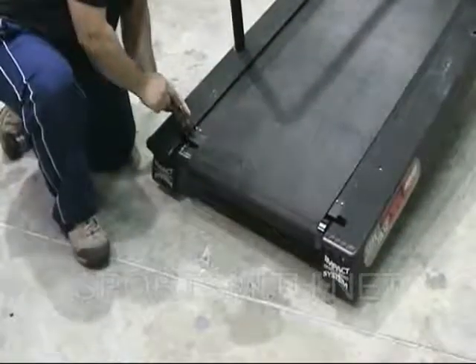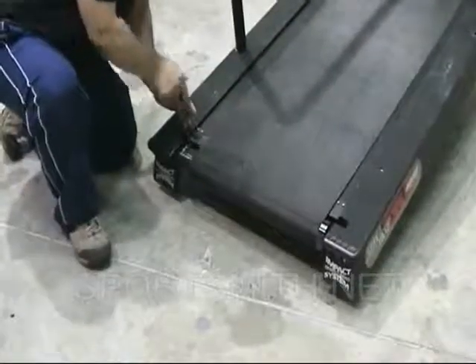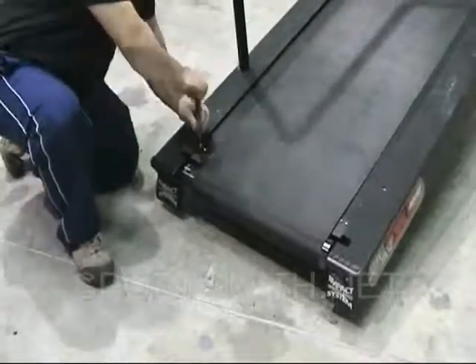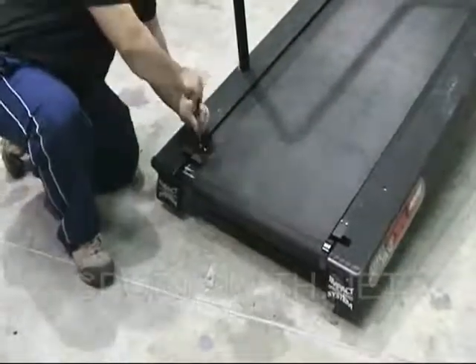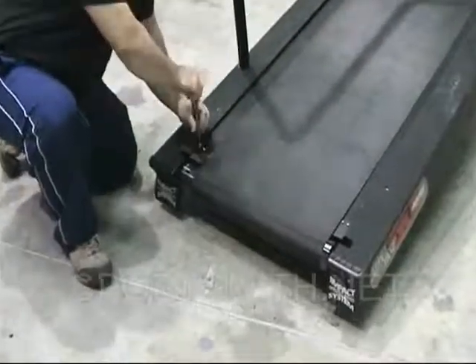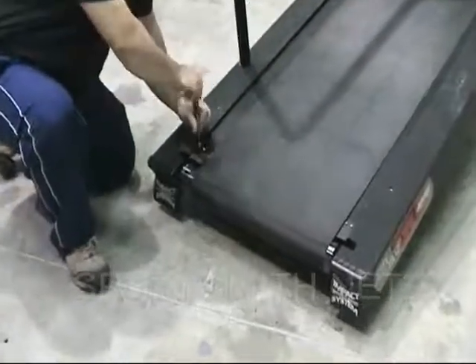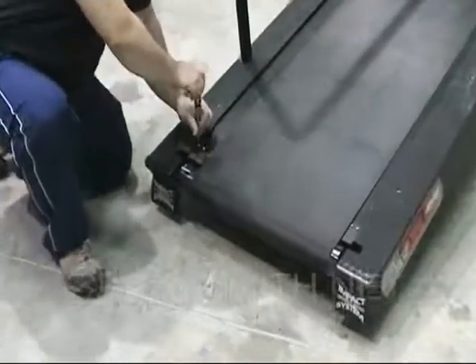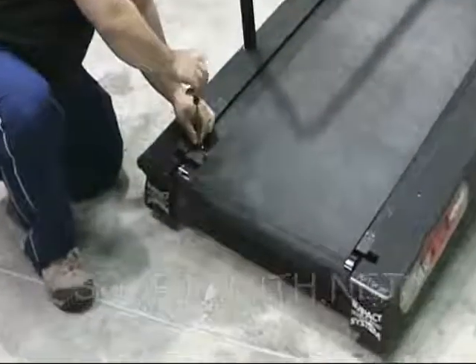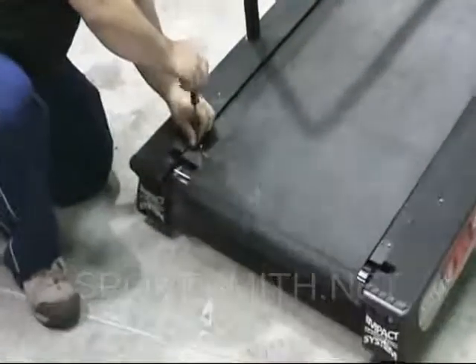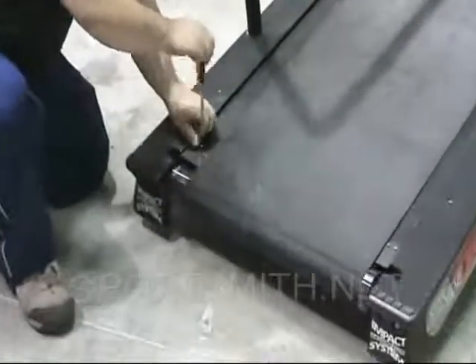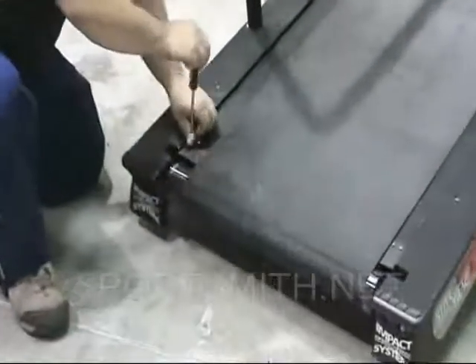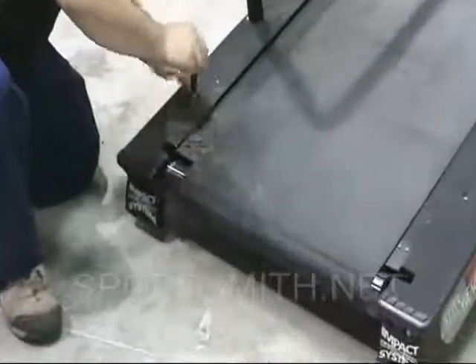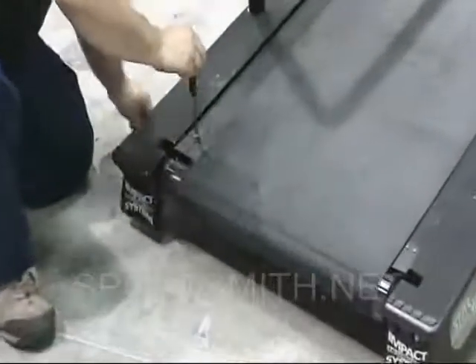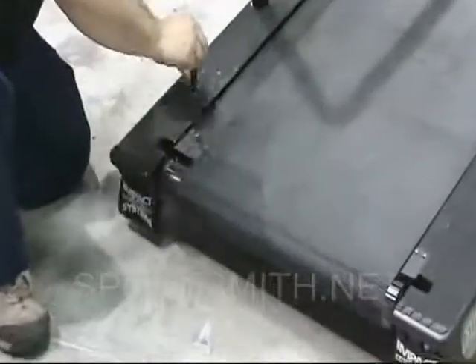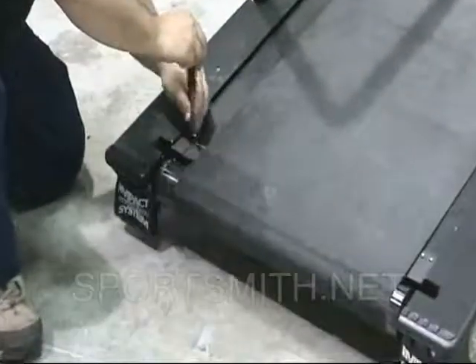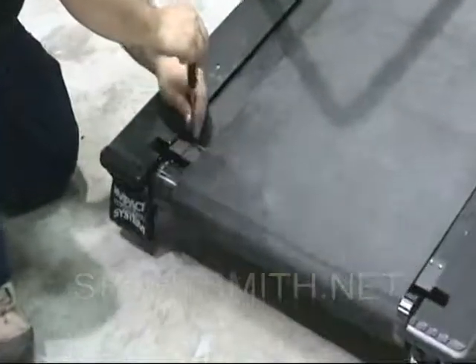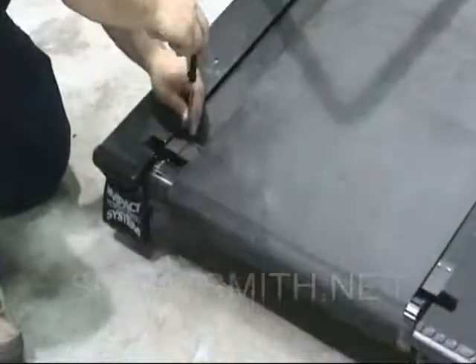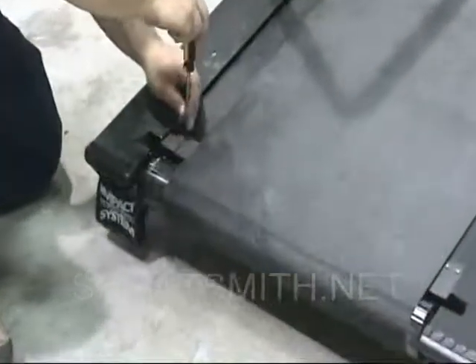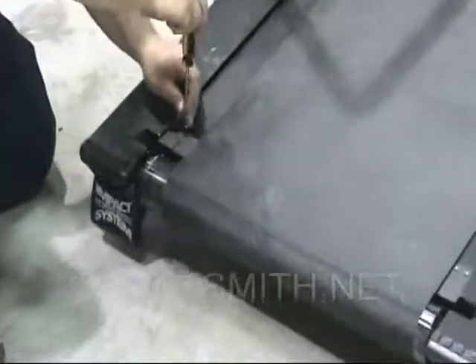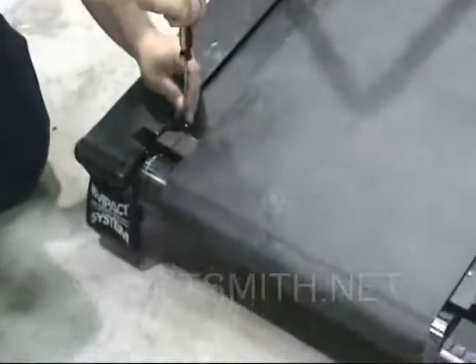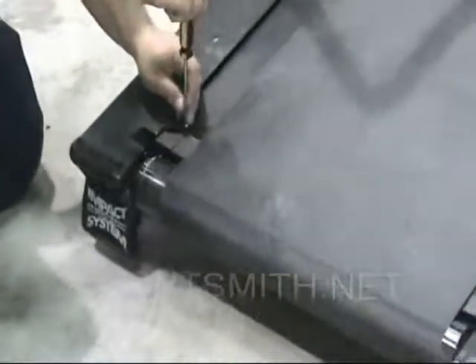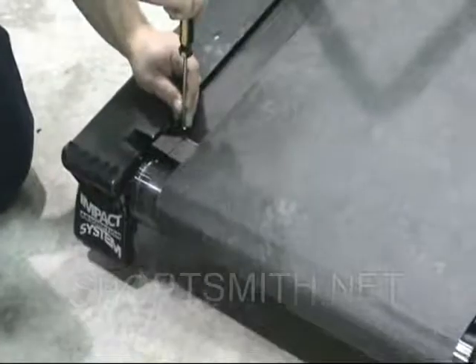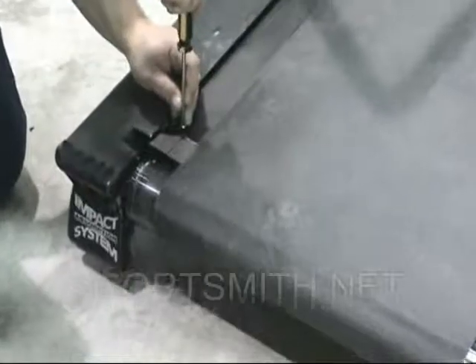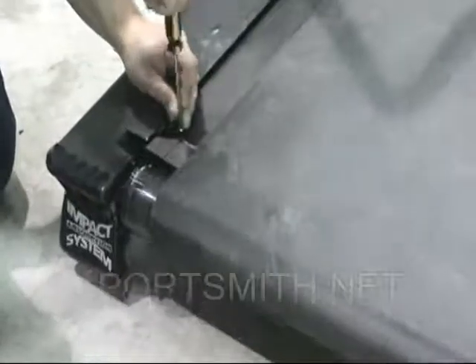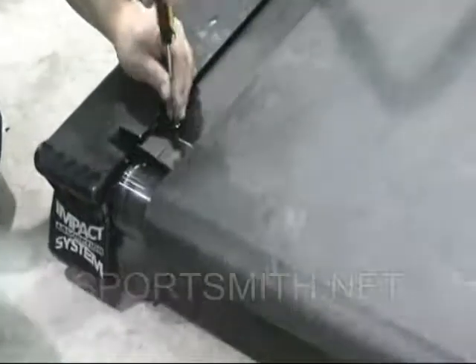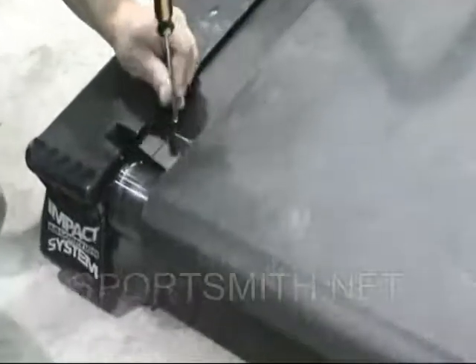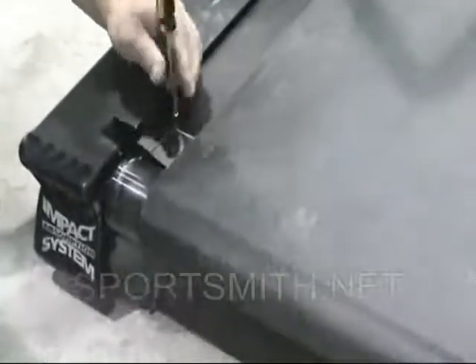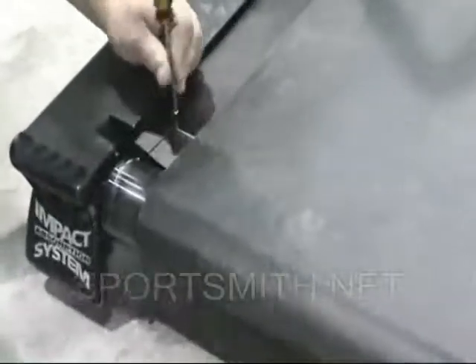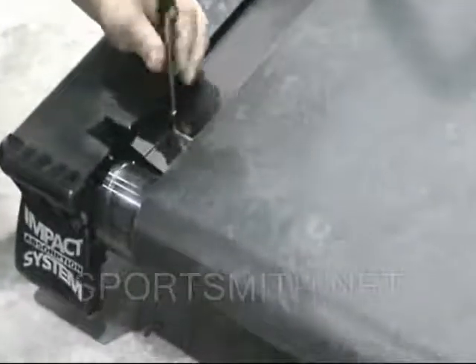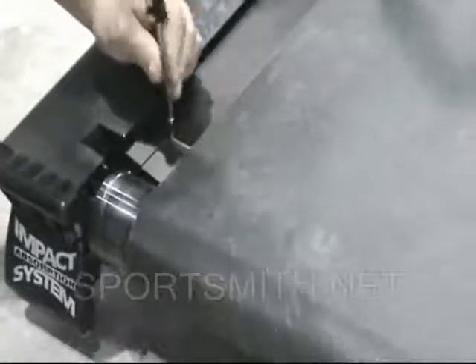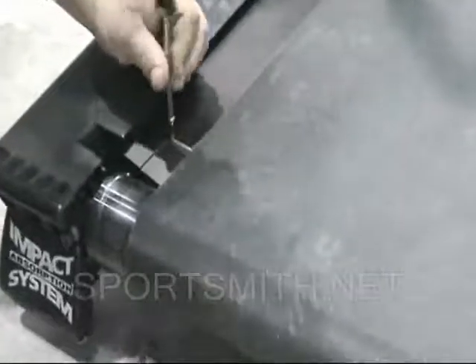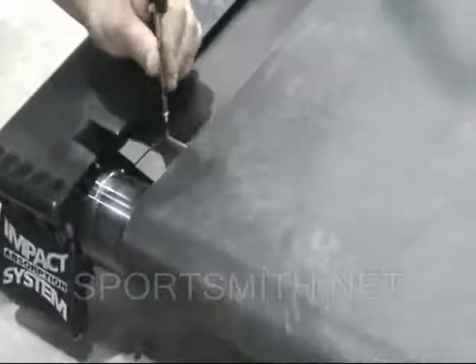Remove the finger guard retaining screws and carefully remove them from the deck at each end of the rear roller.